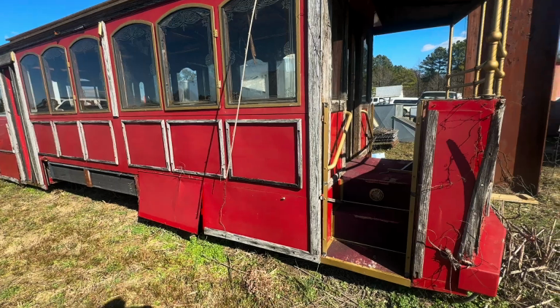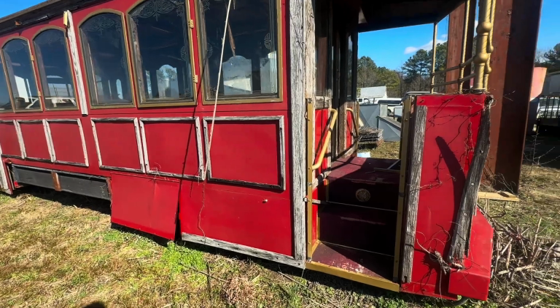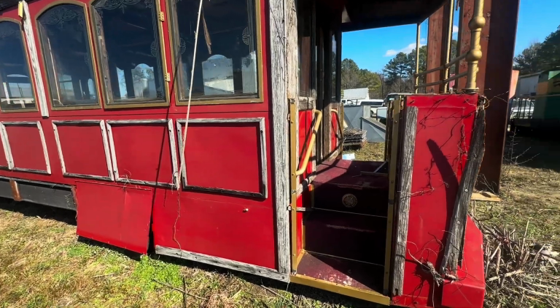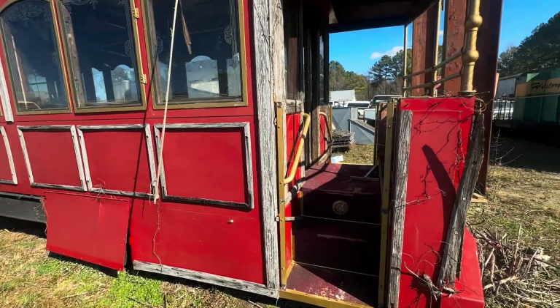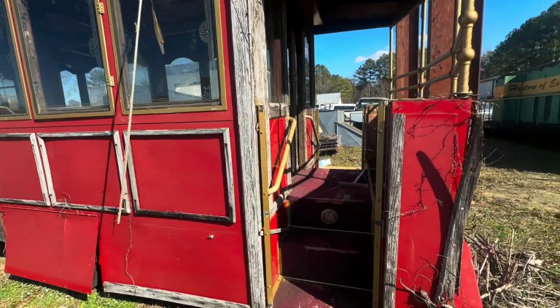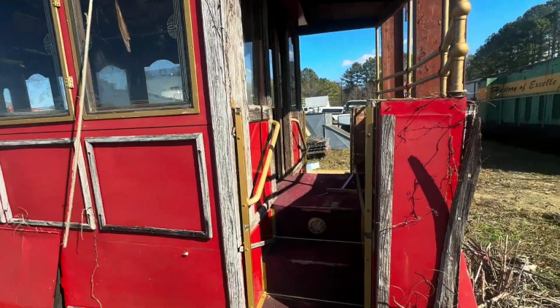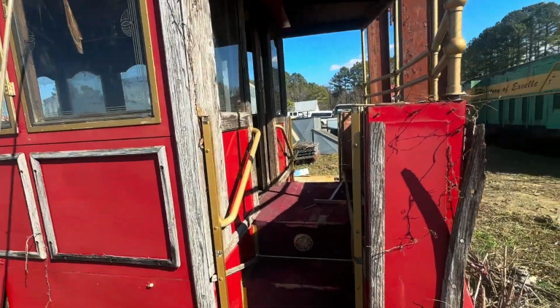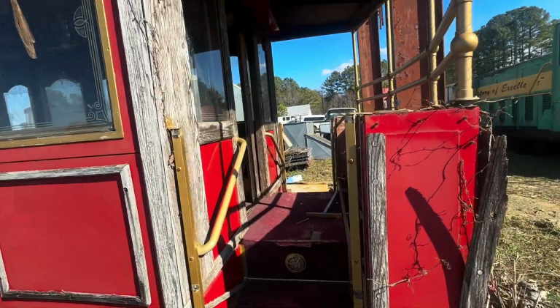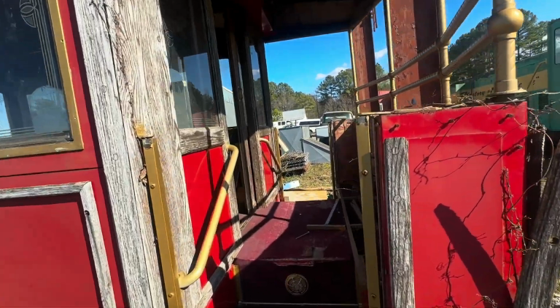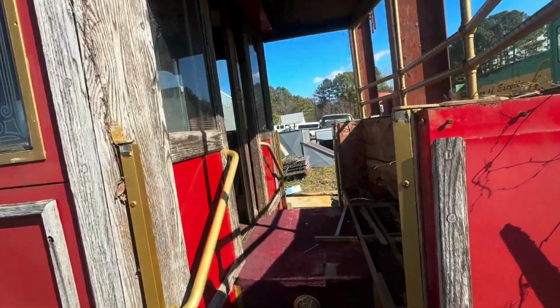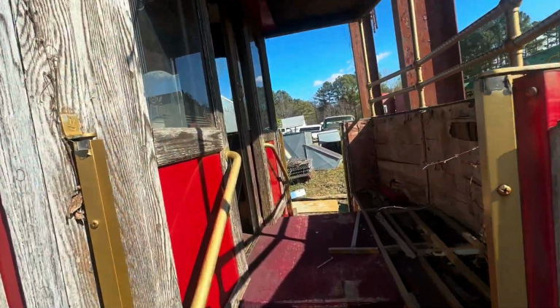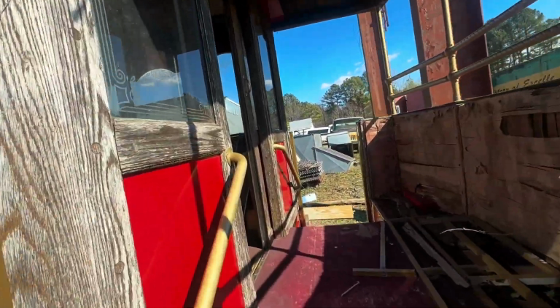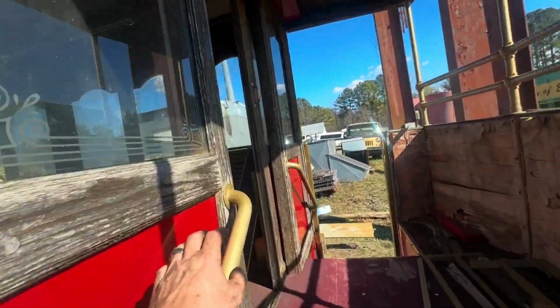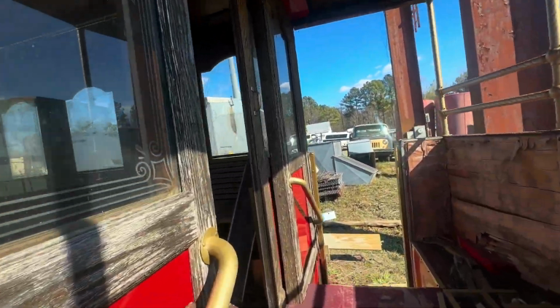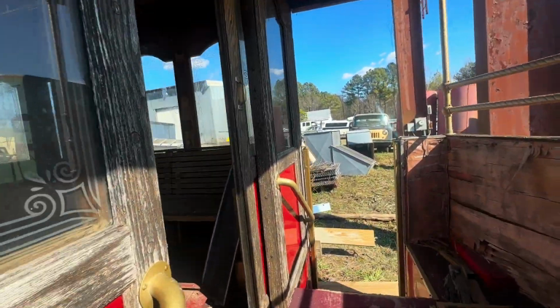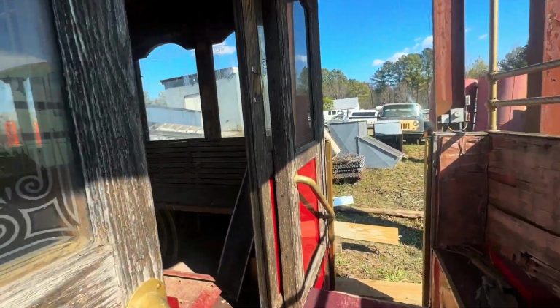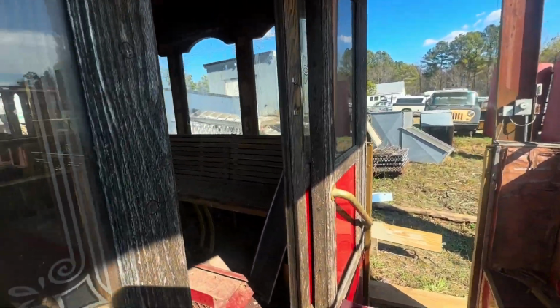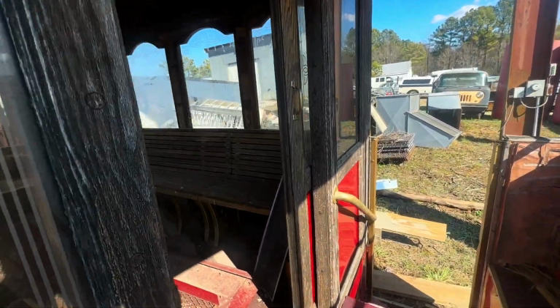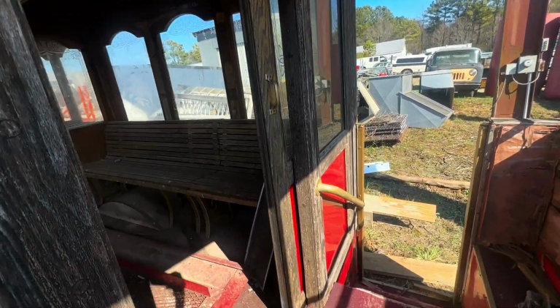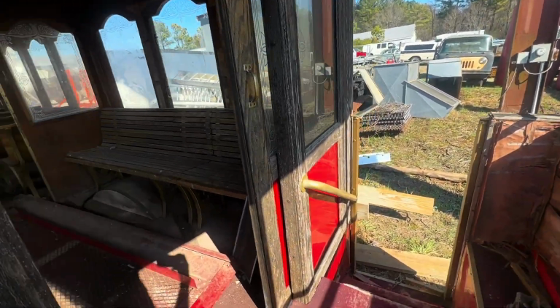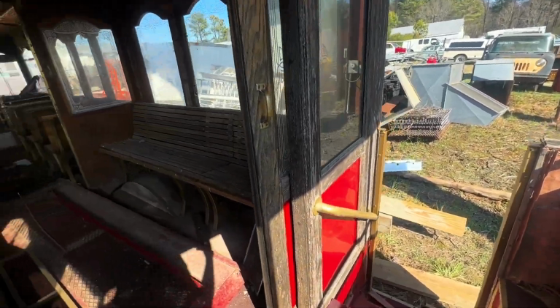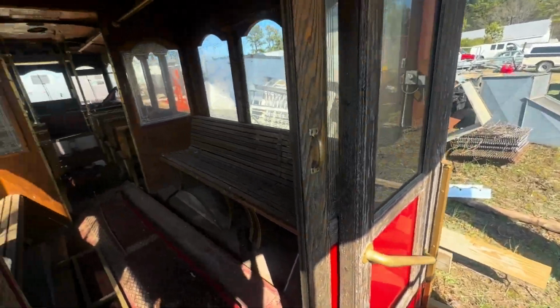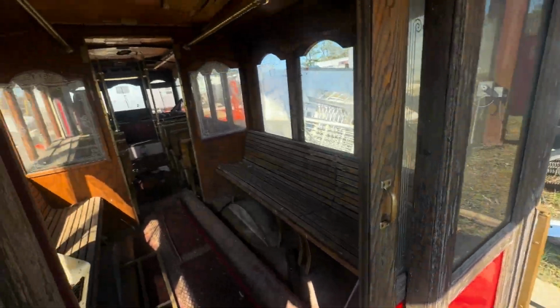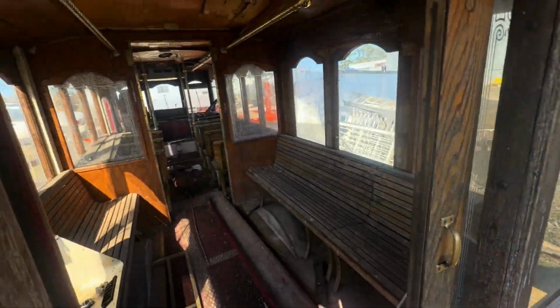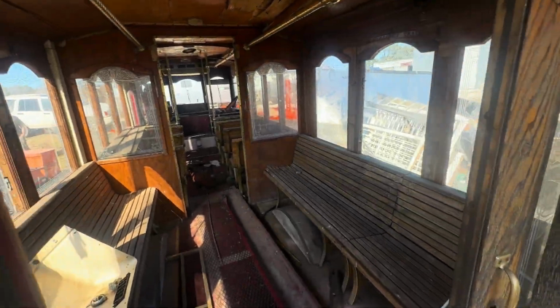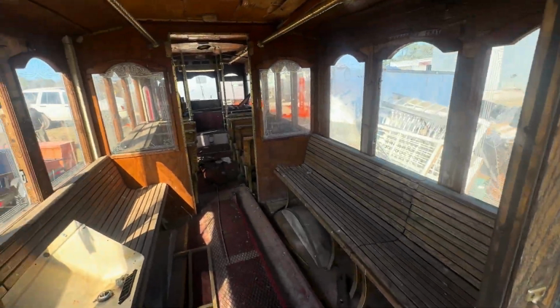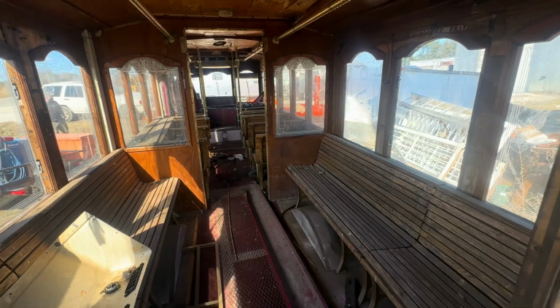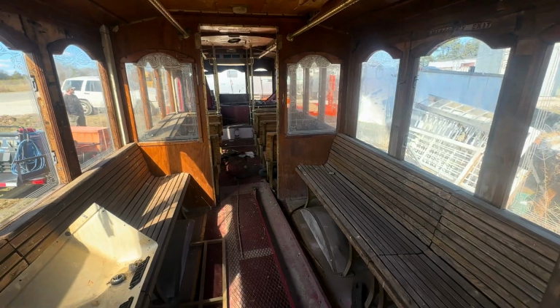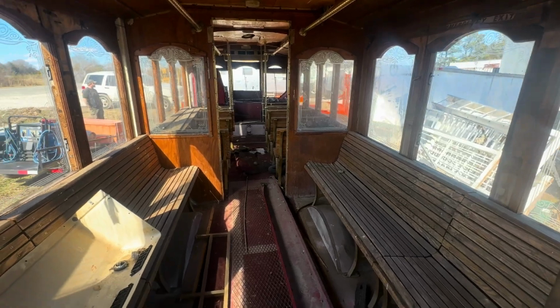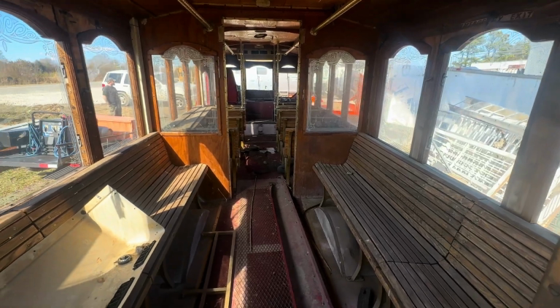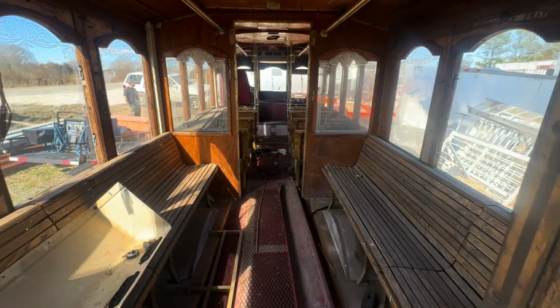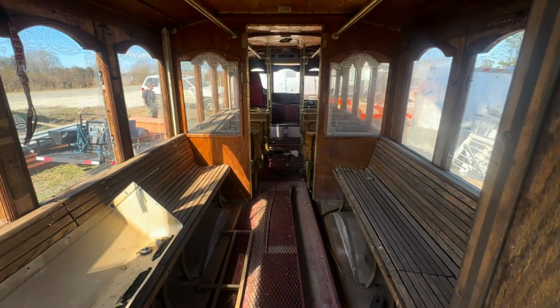Me and Damien come out here, this place — look at some trucks we got work on. Look at that, Damien, come on.